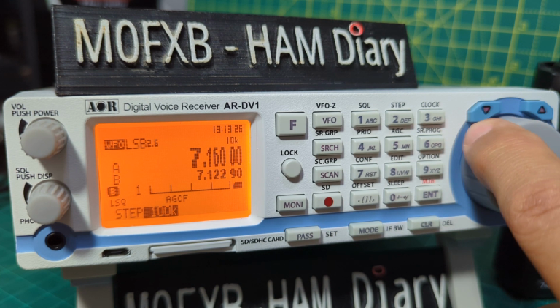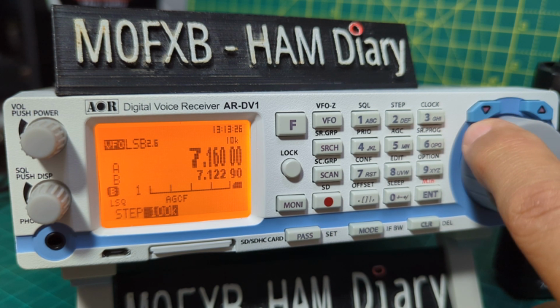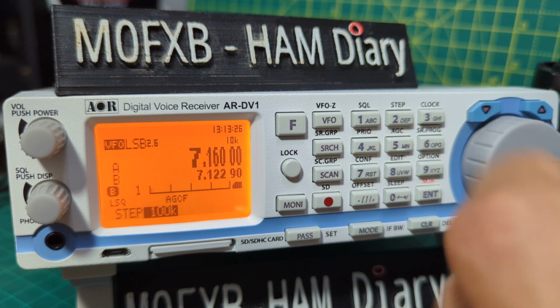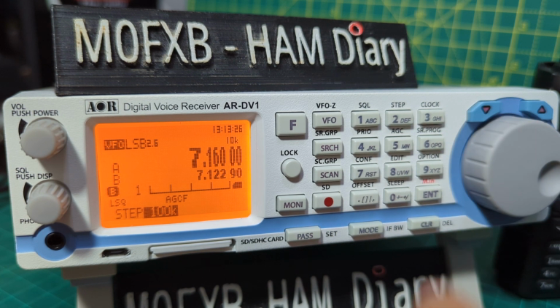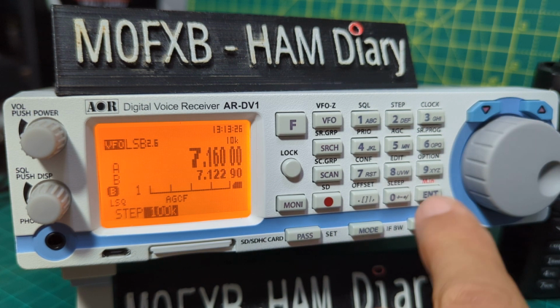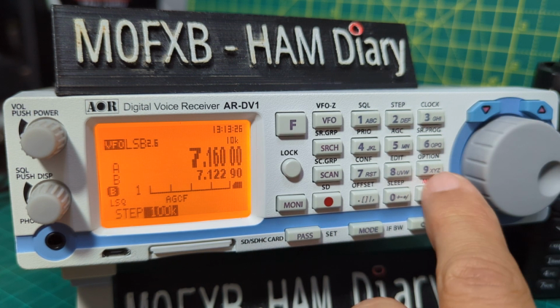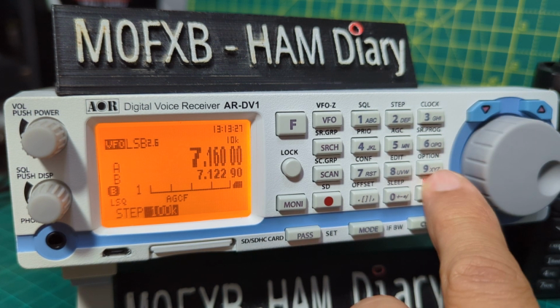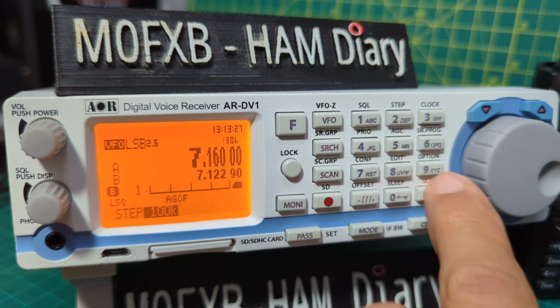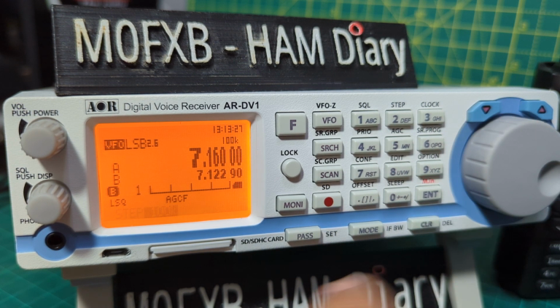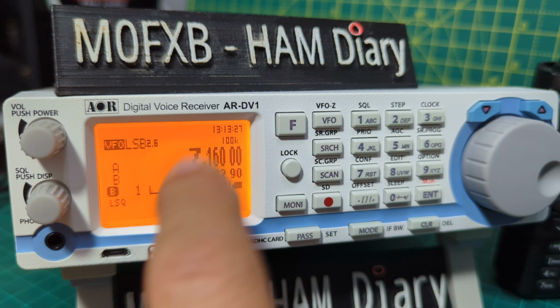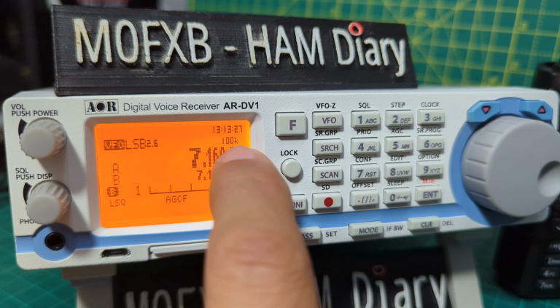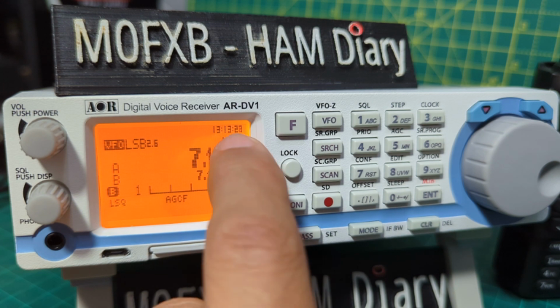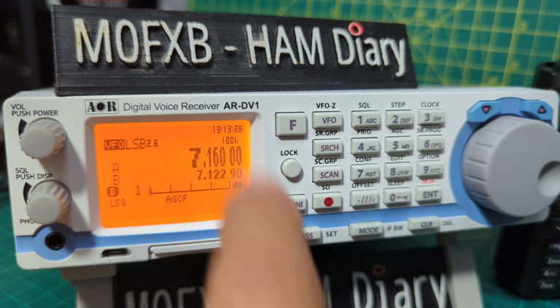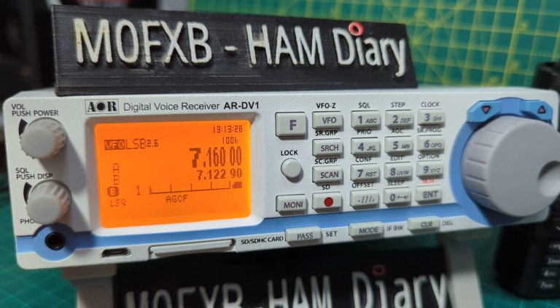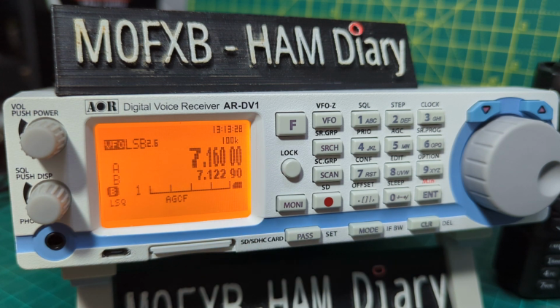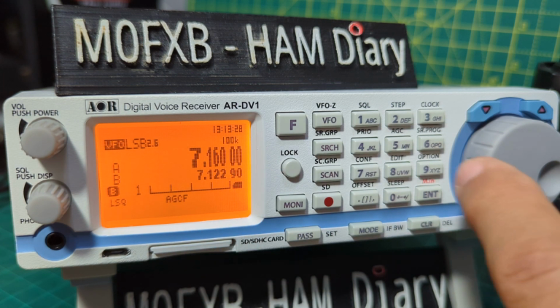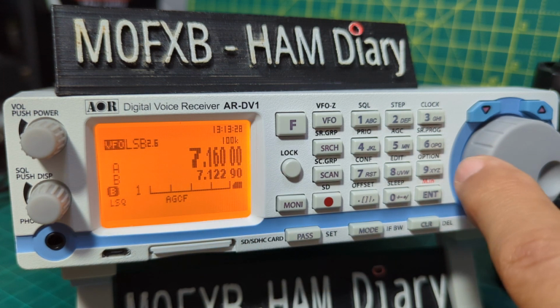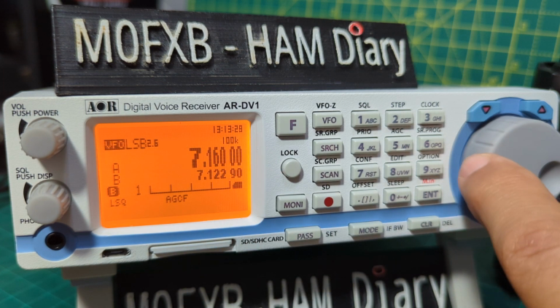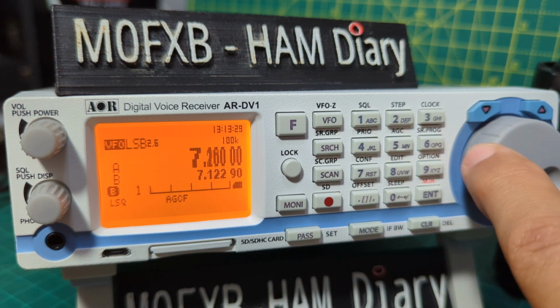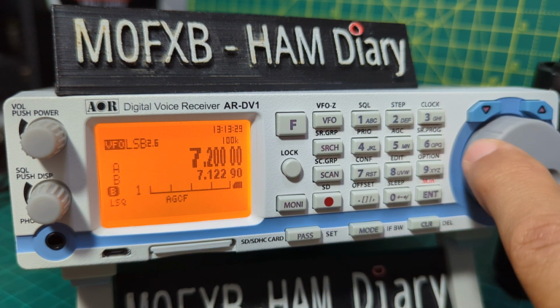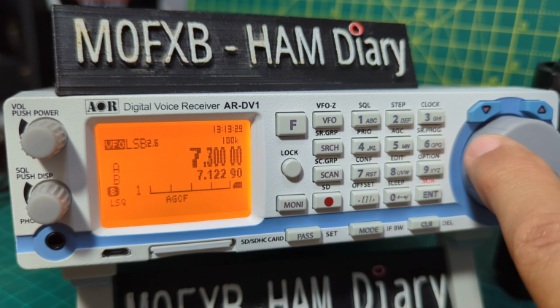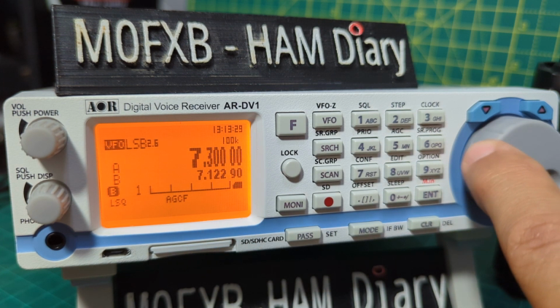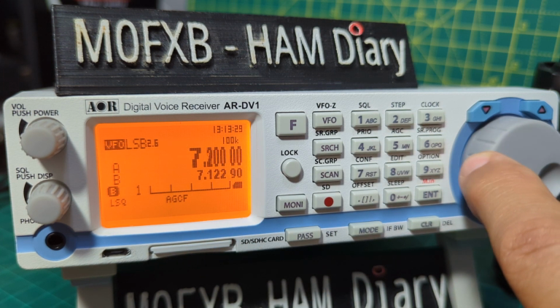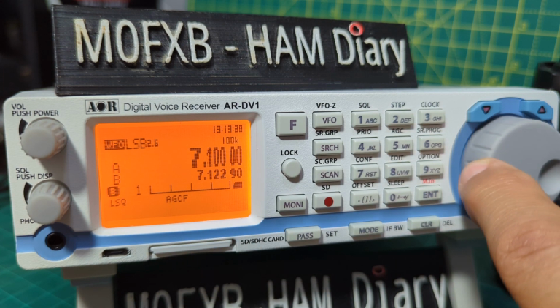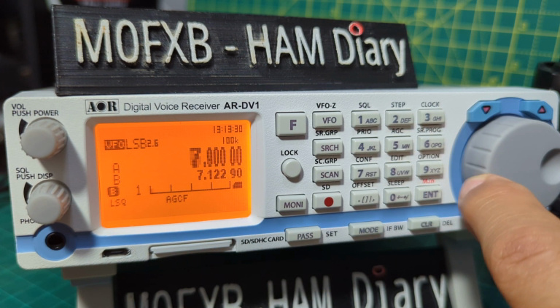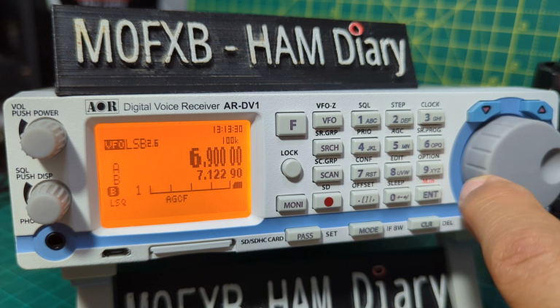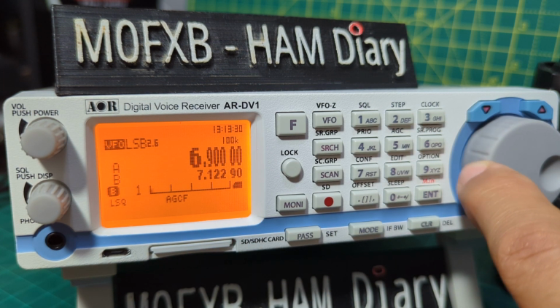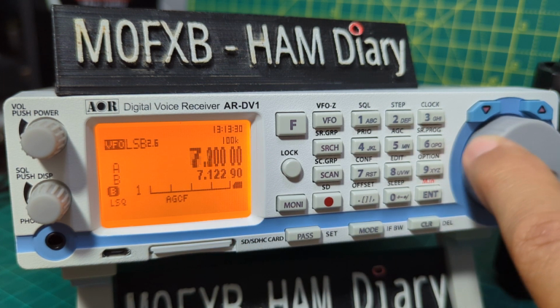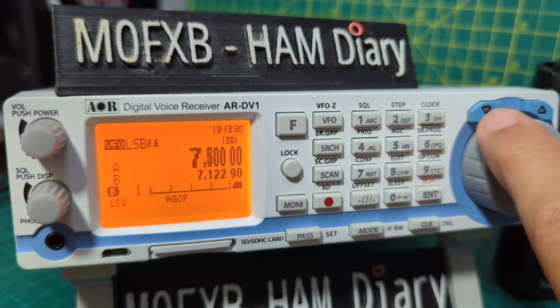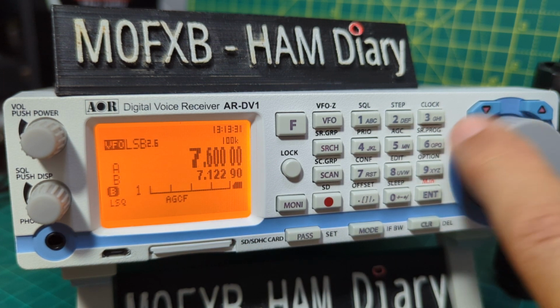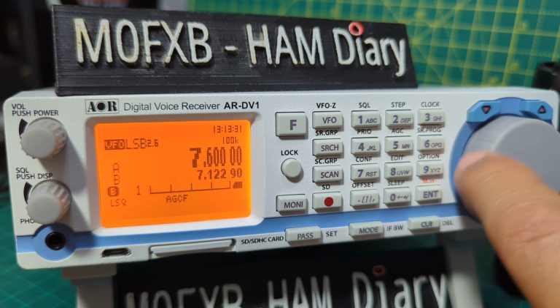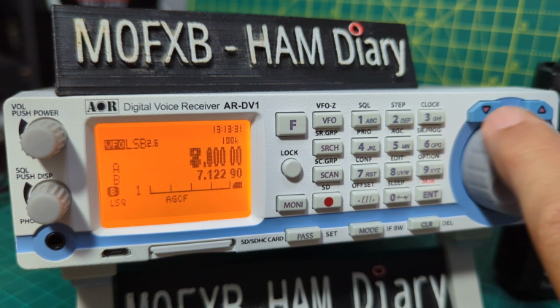If you set it to 100 and press Enter, it now shows 100 kilohertz steps, so you're tuning in 100 kilohertz increments.